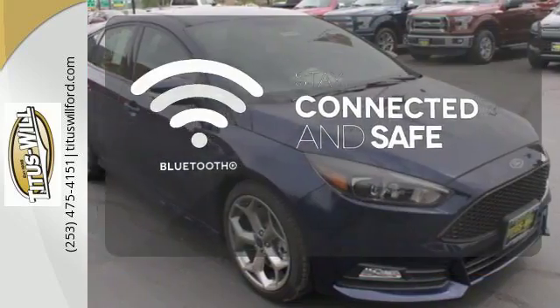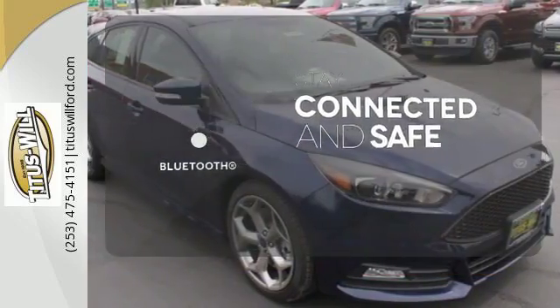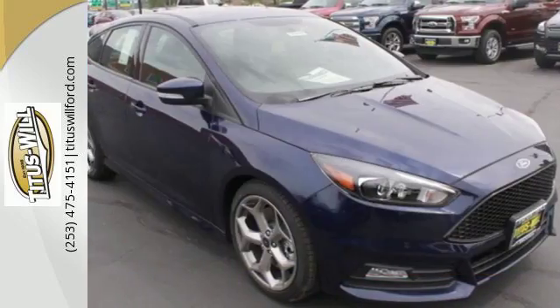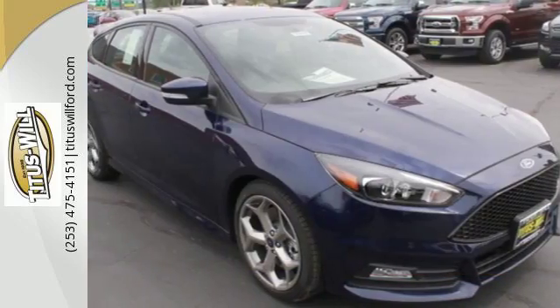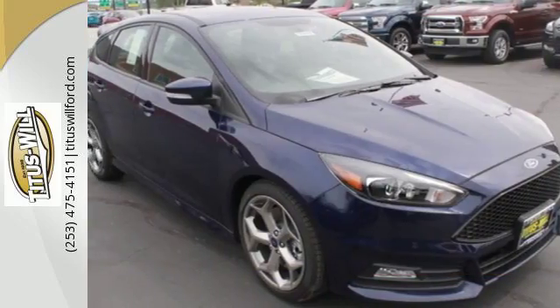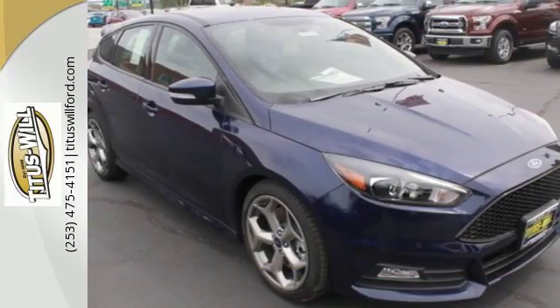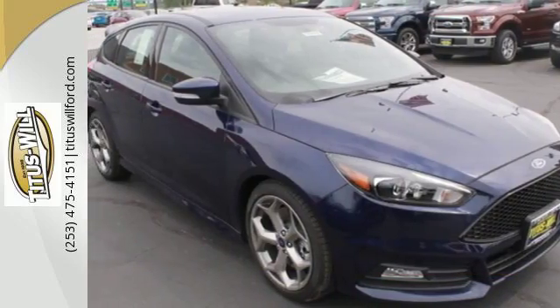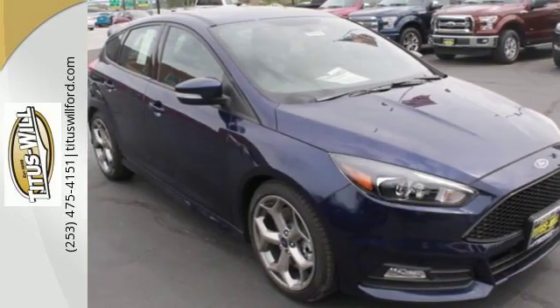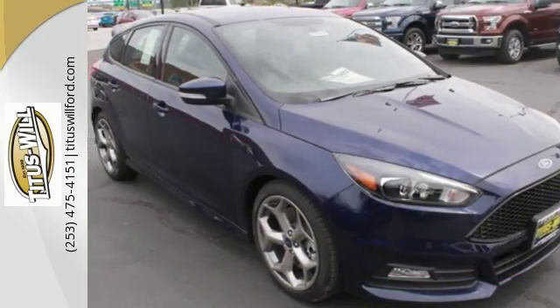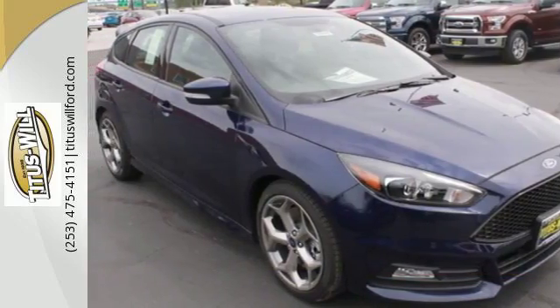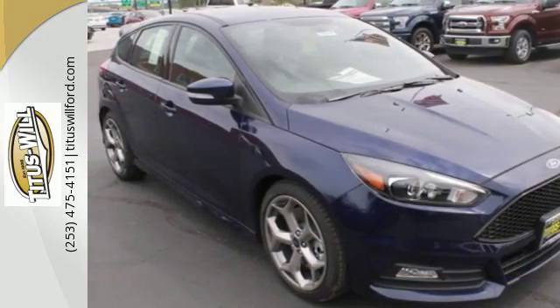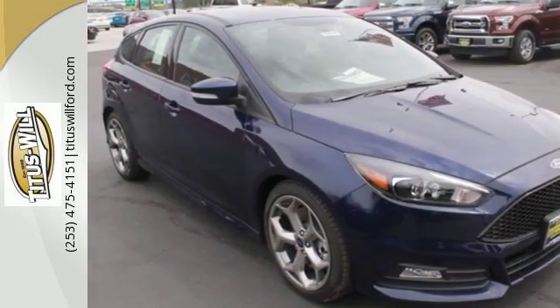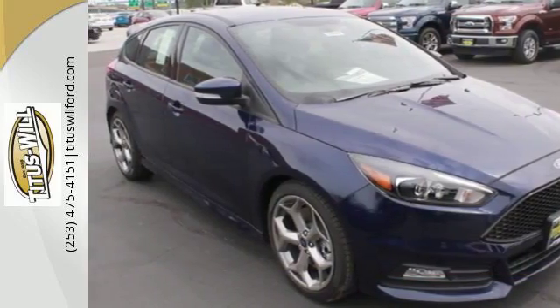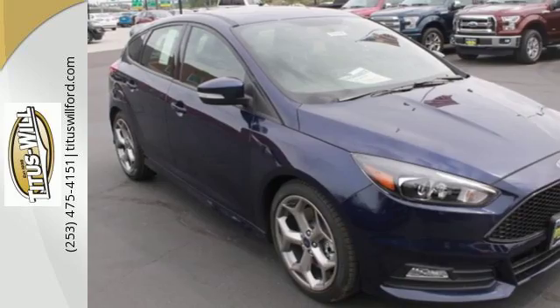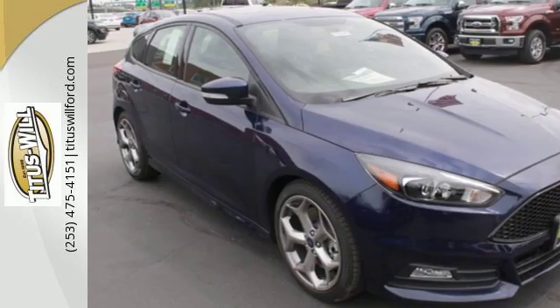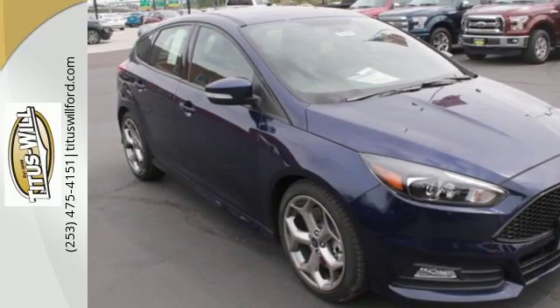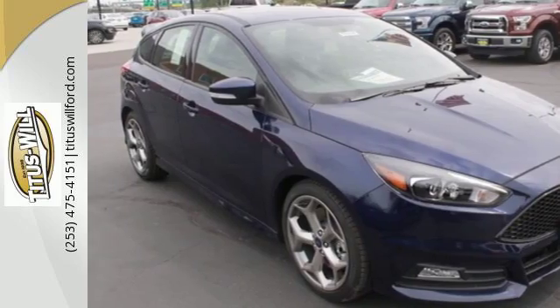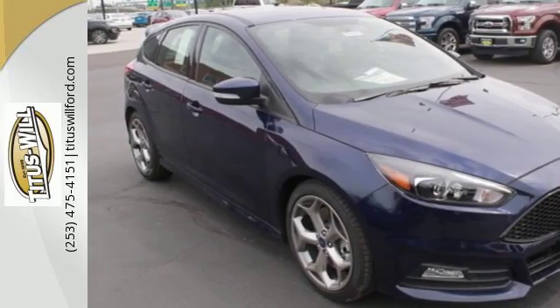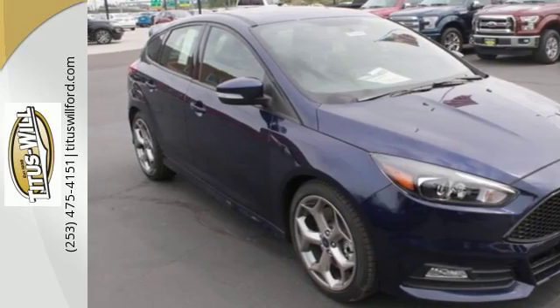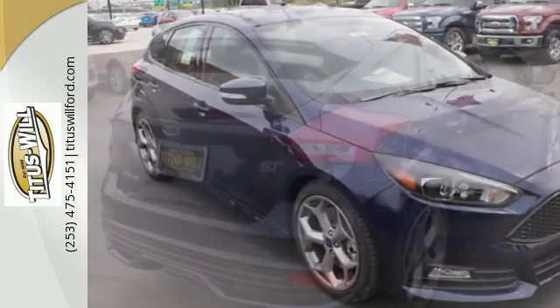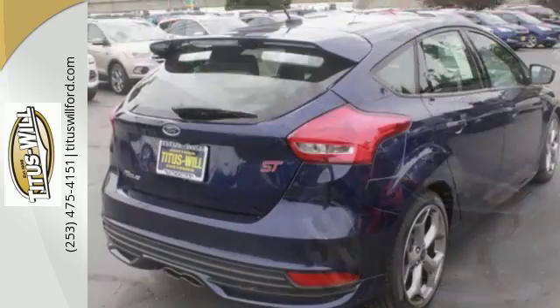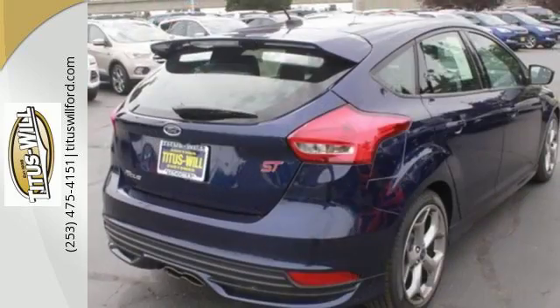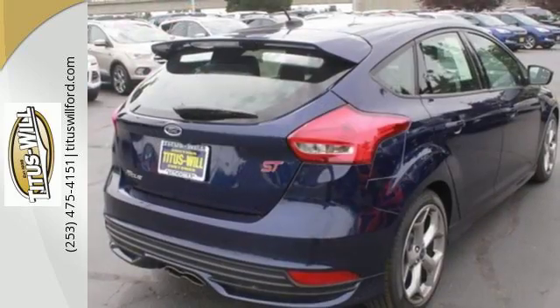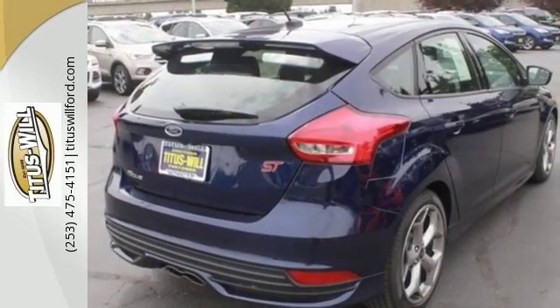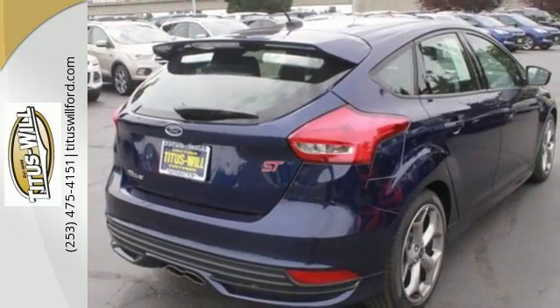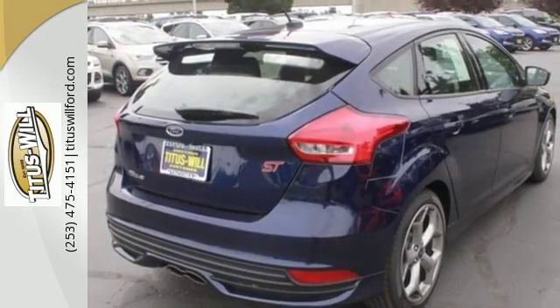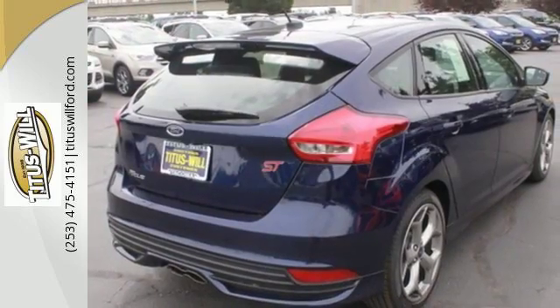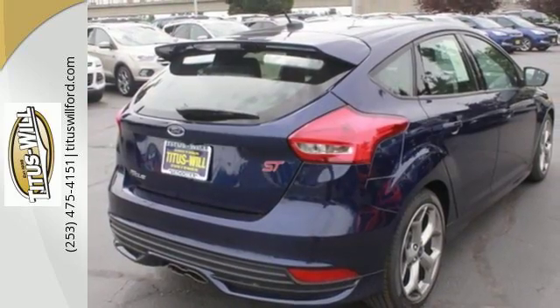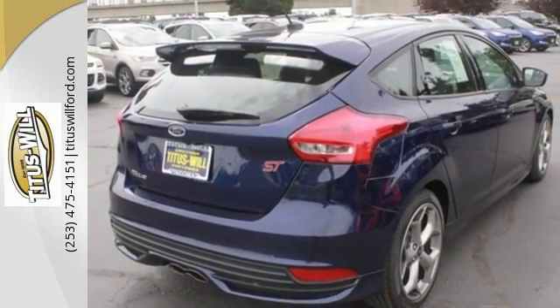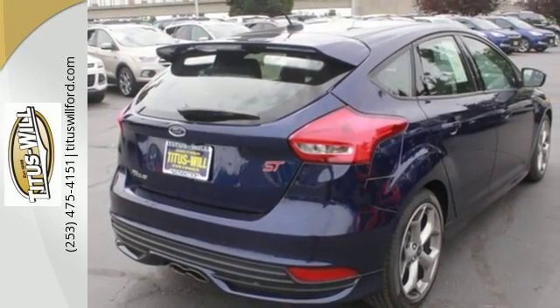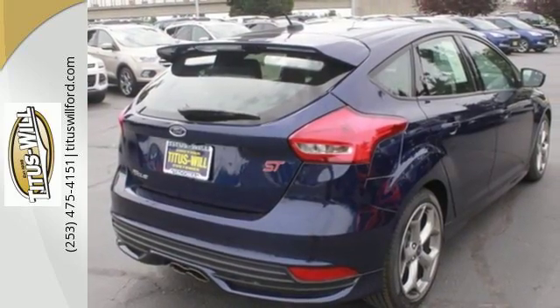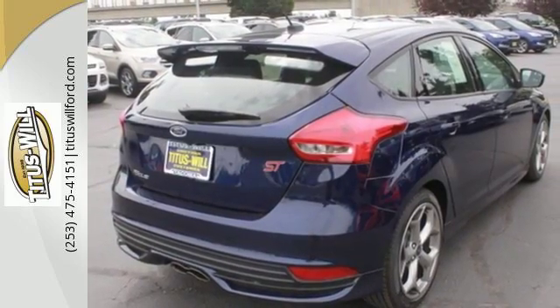This is where energy, performance and style converge. See it for yourself today.